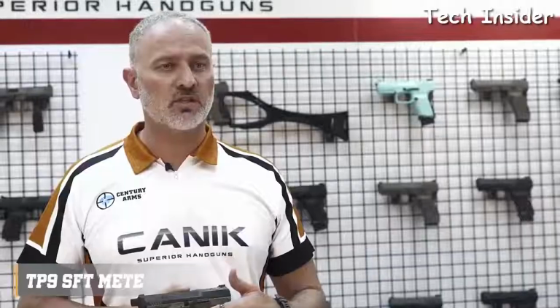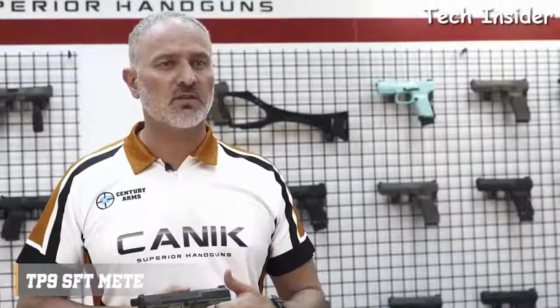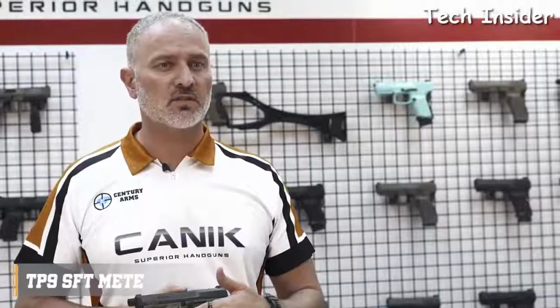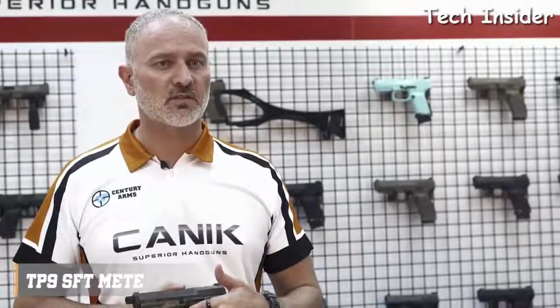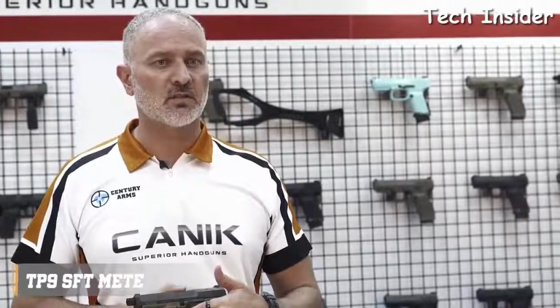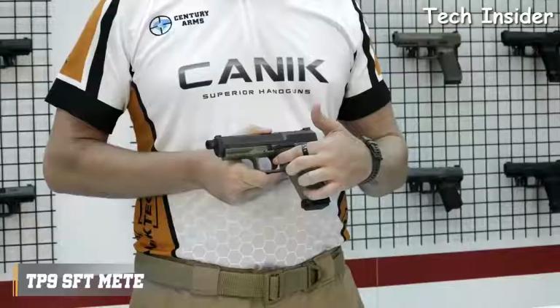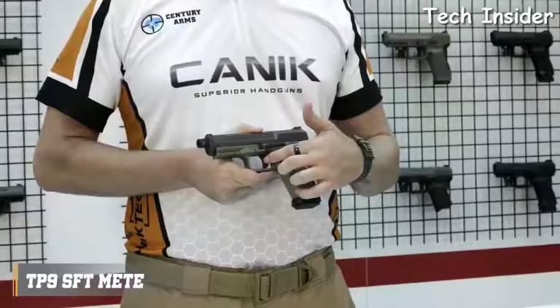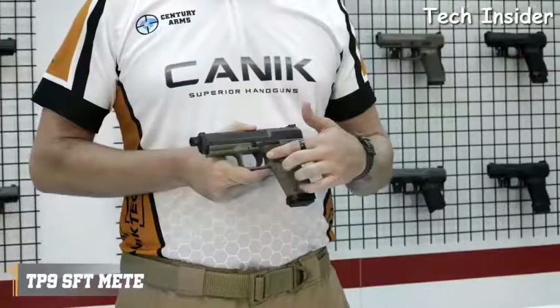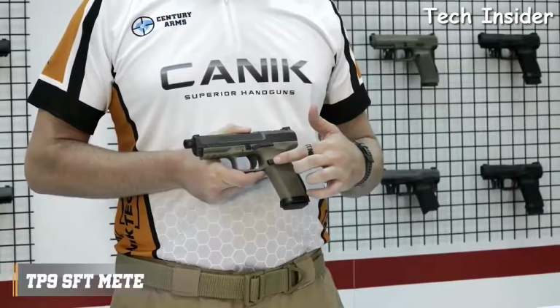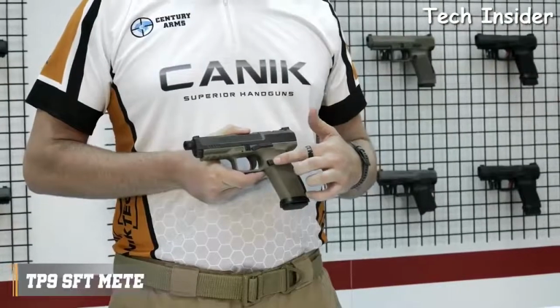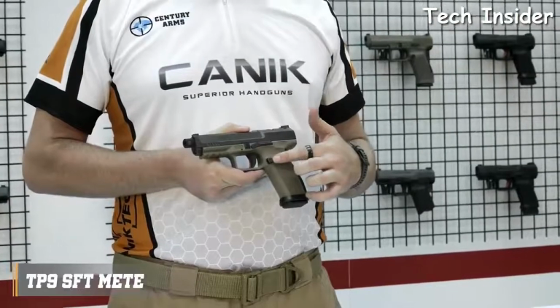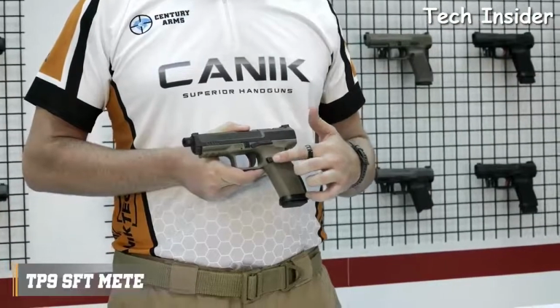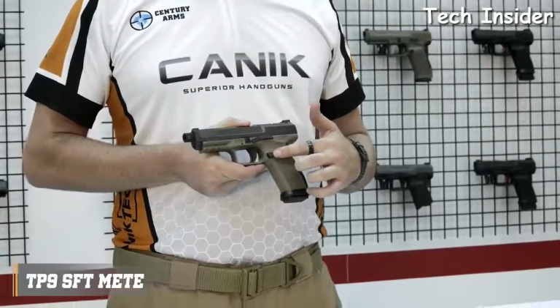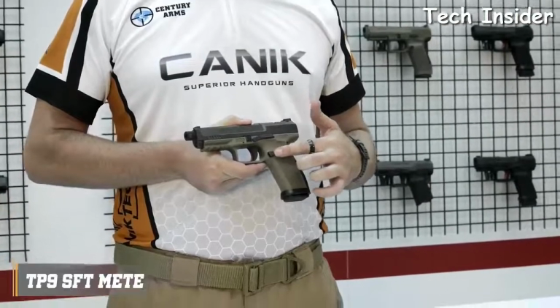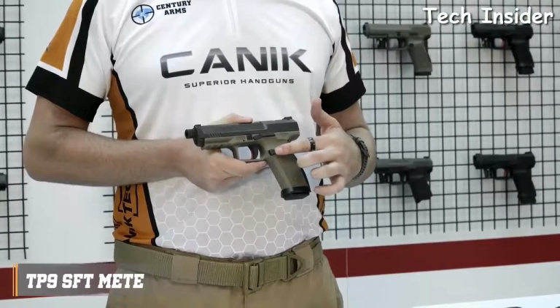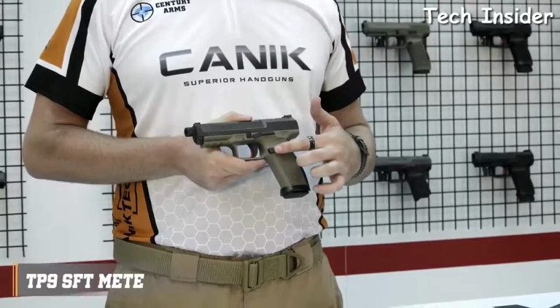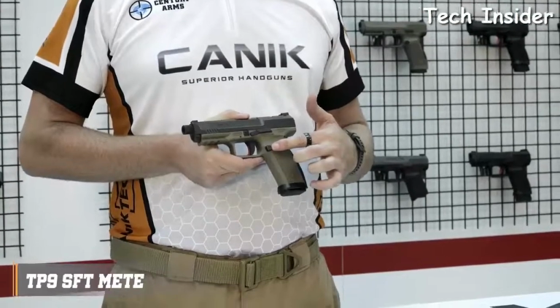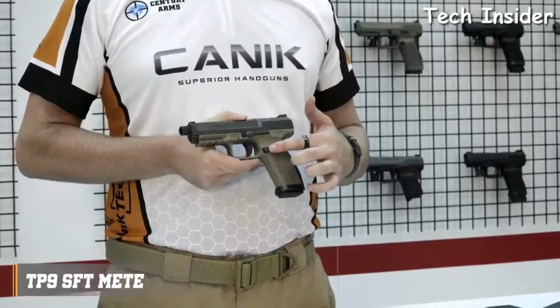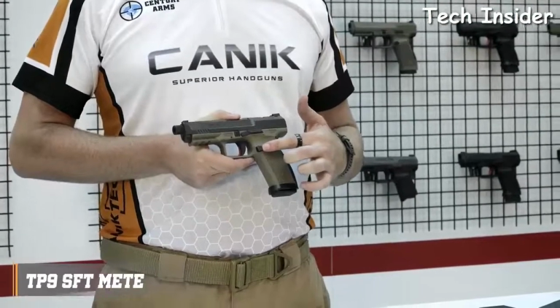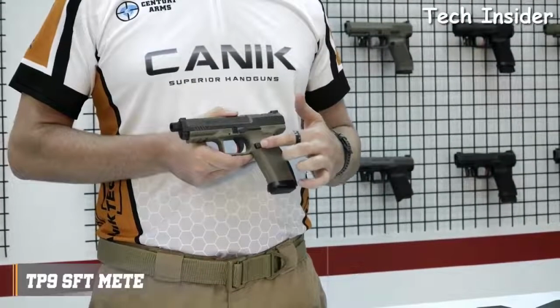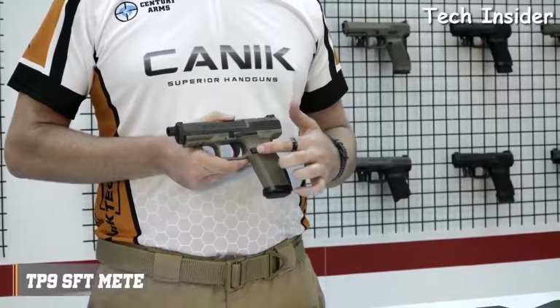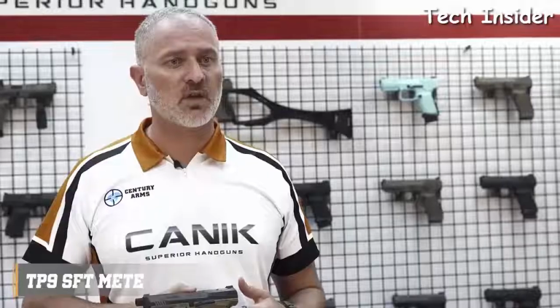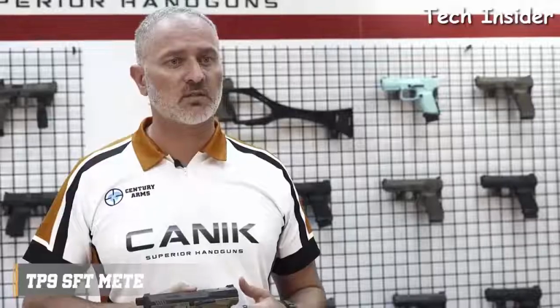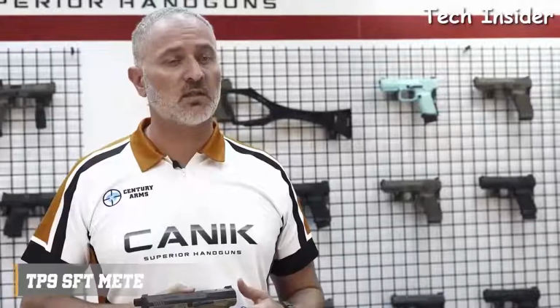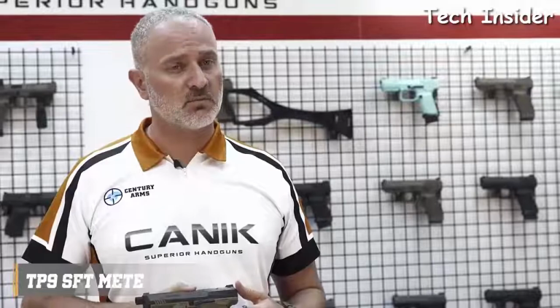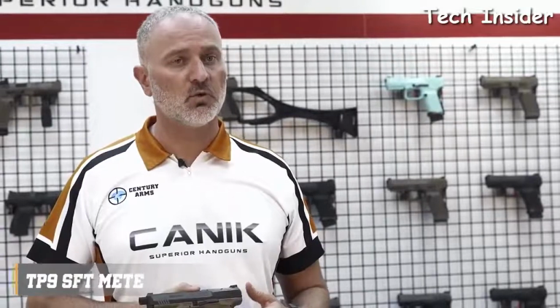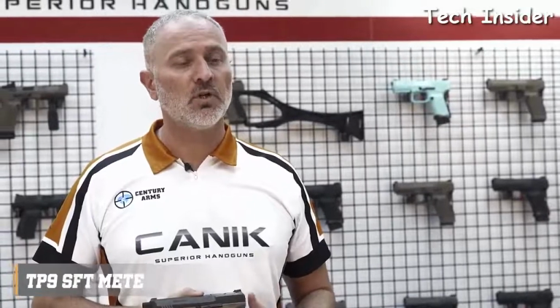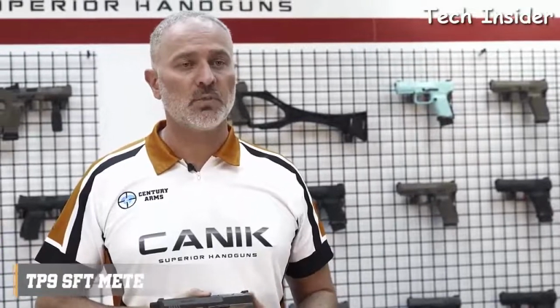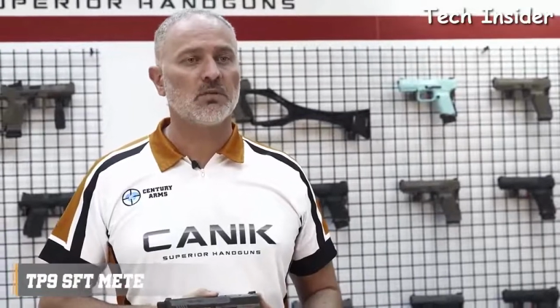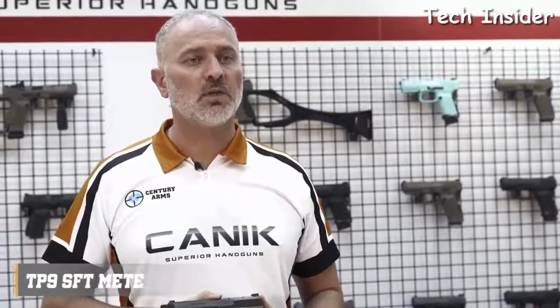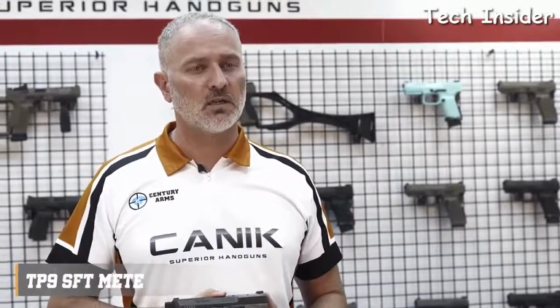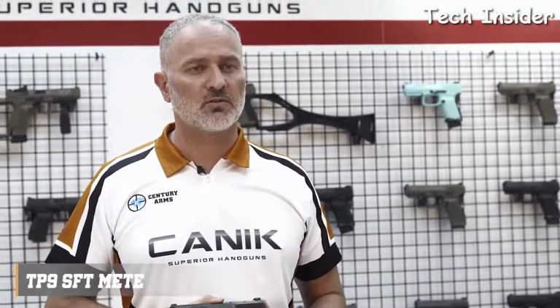There are also serrations on the trigger guard if you choose to use it. Trigger safety is standard. The magazine release button is side-reversible and comes in three different sizes: small, medium, and large.